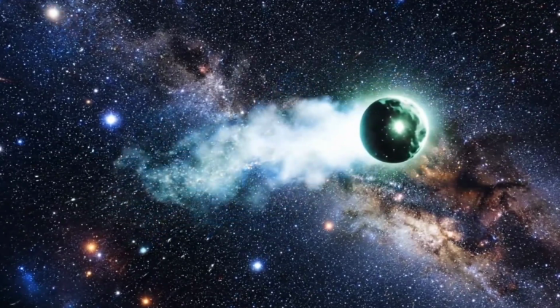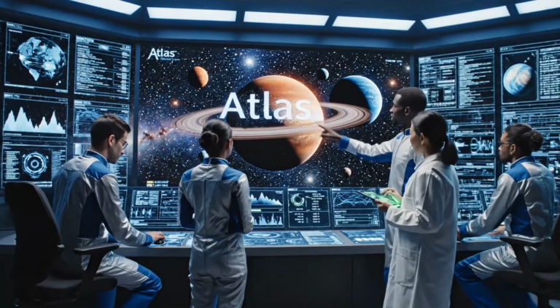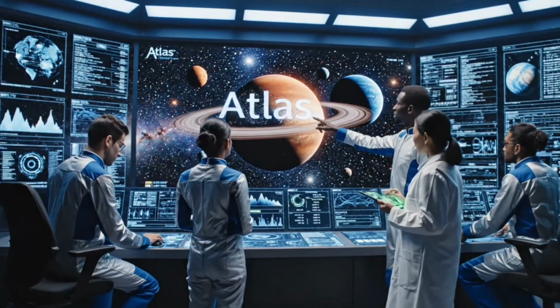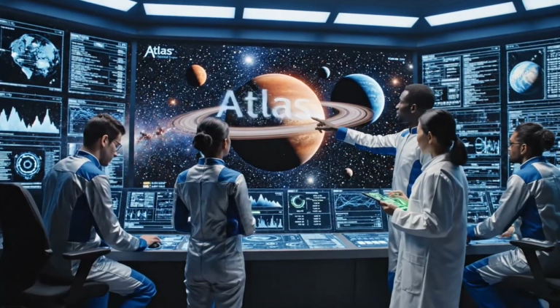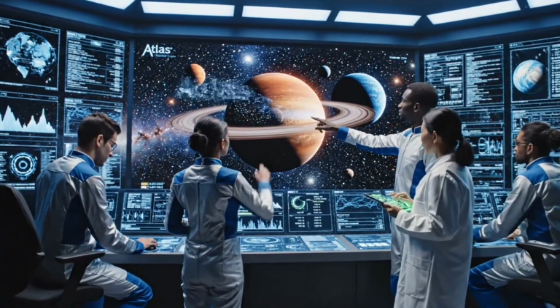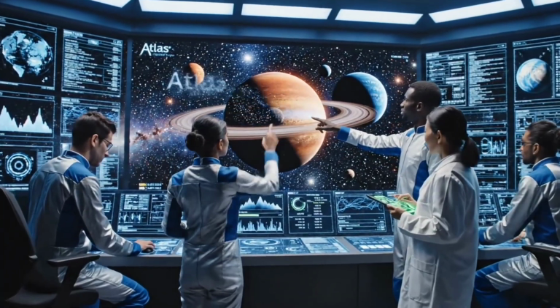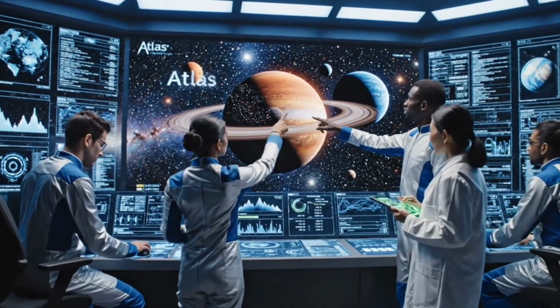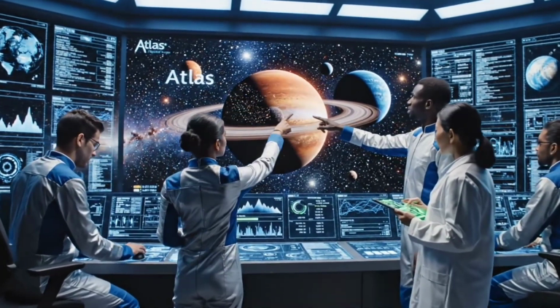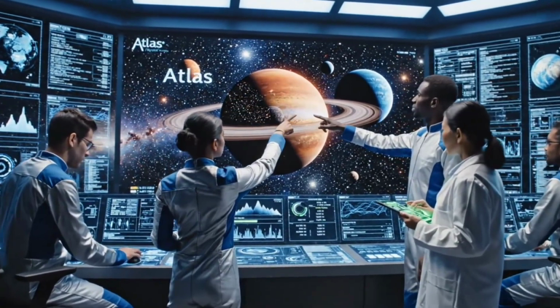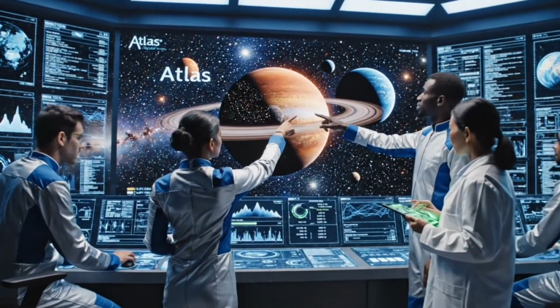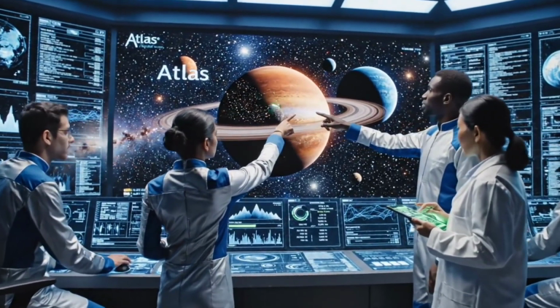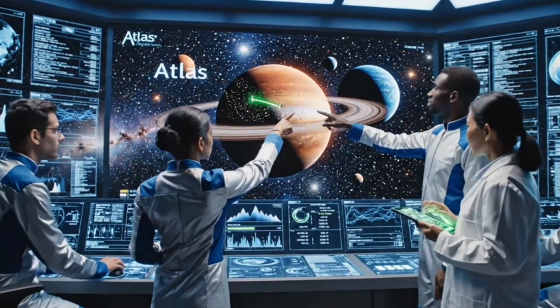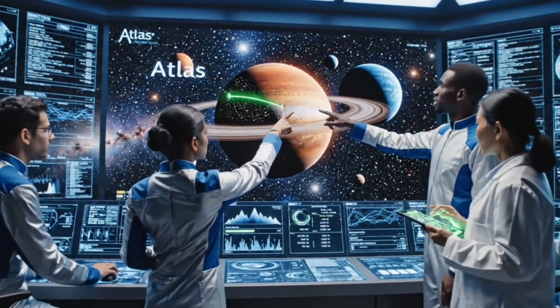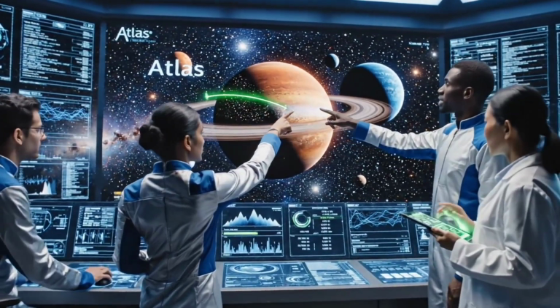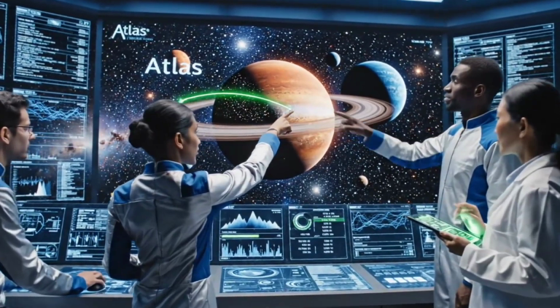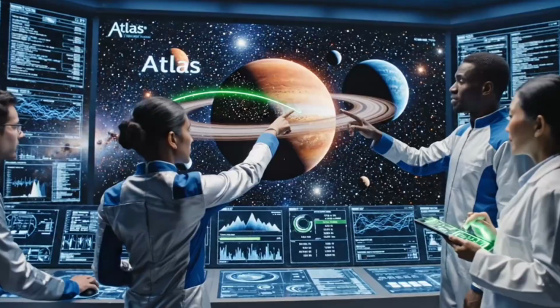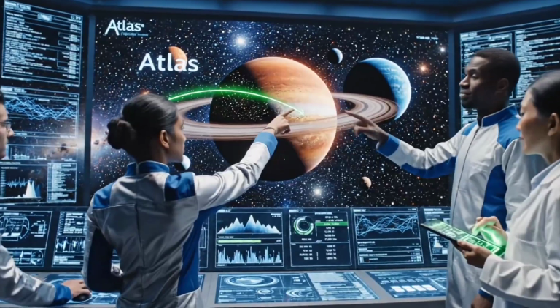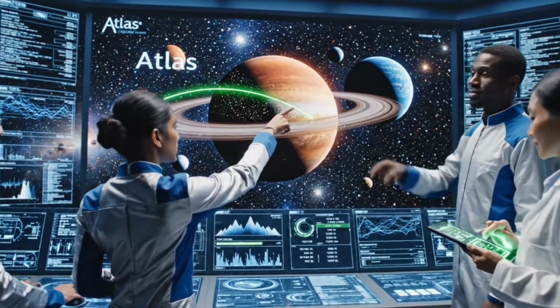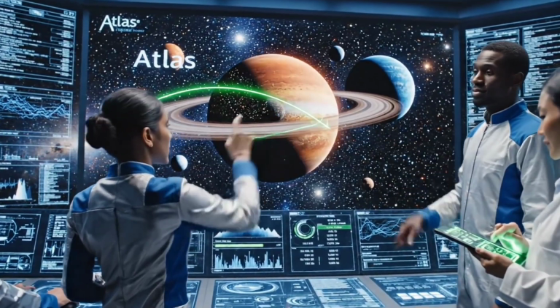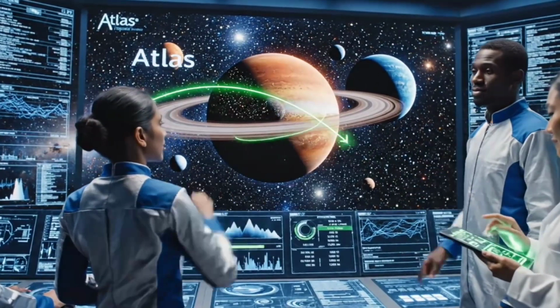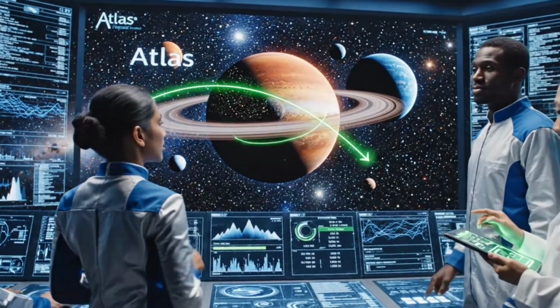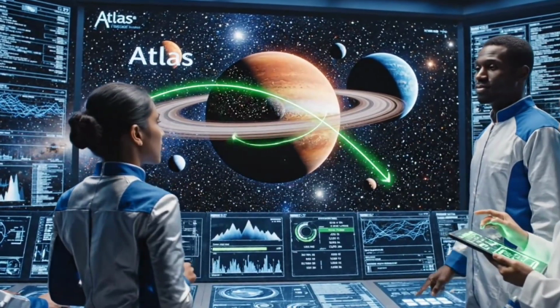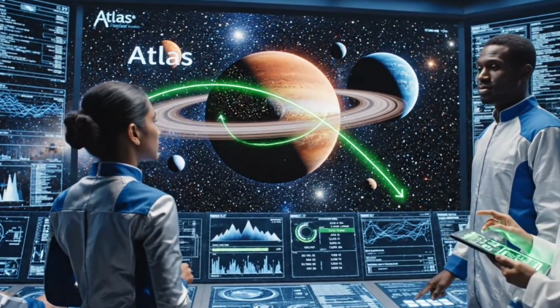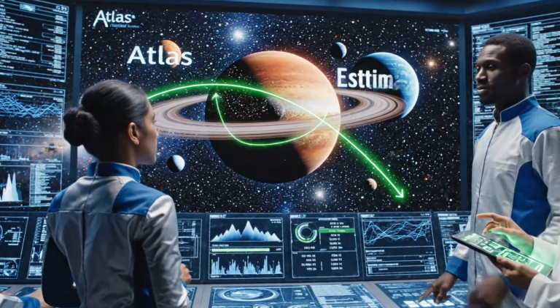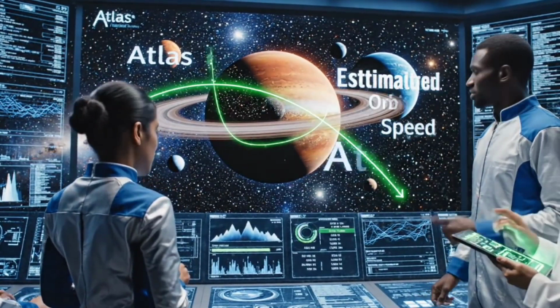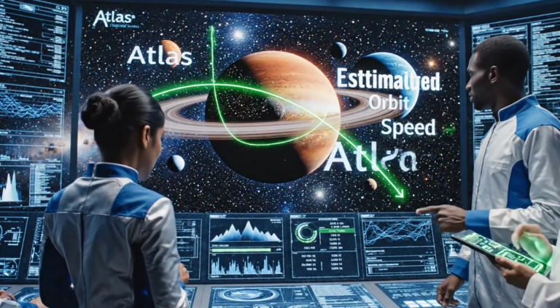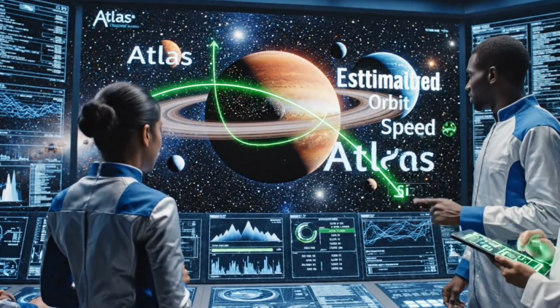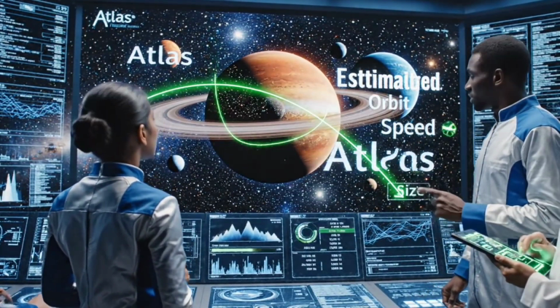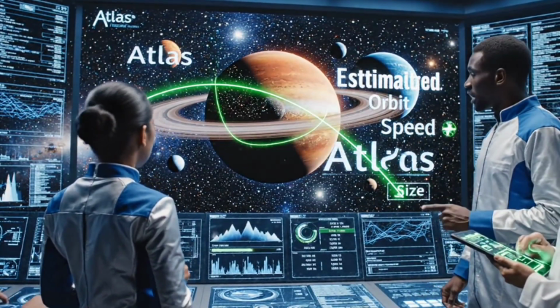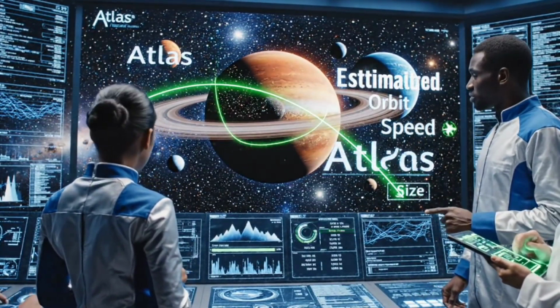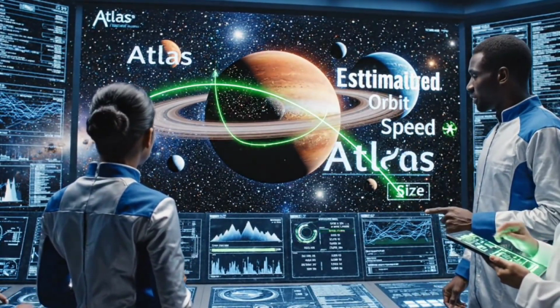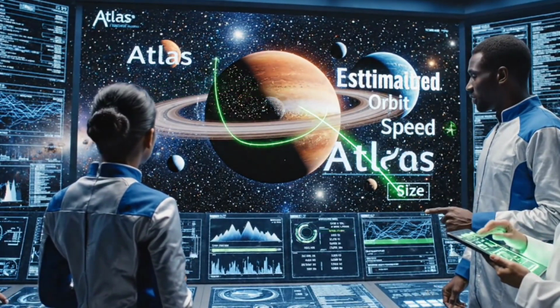The velocity calculations are stable. Look at the orbital decay estimate — it matches the projected path. The mass estimation is confirmed. Data stream verified.